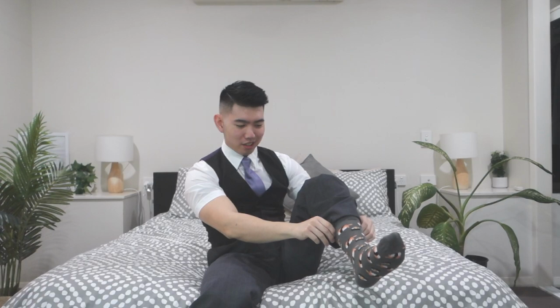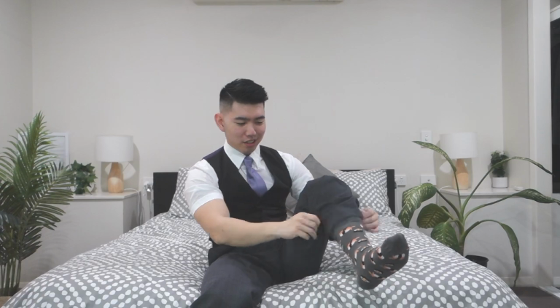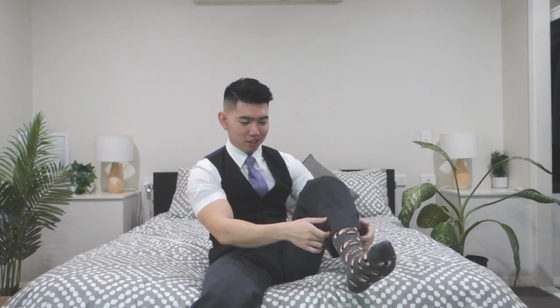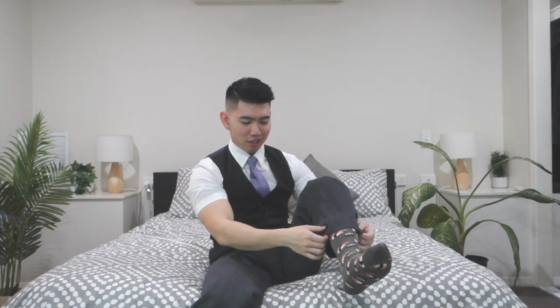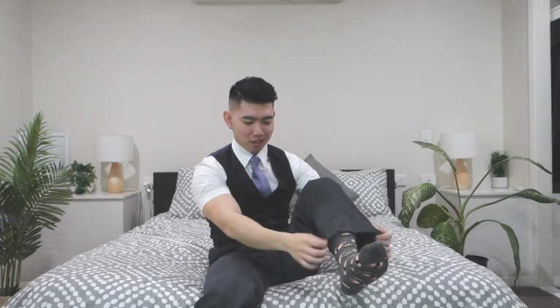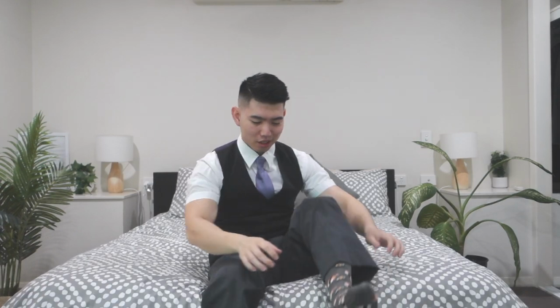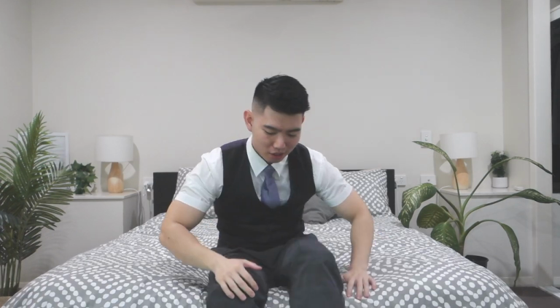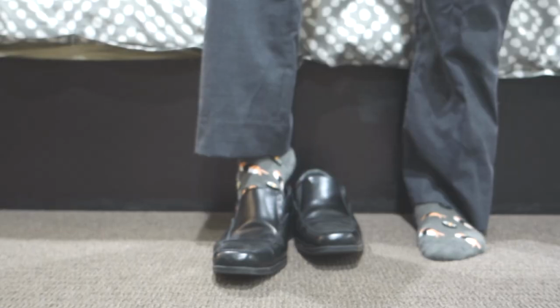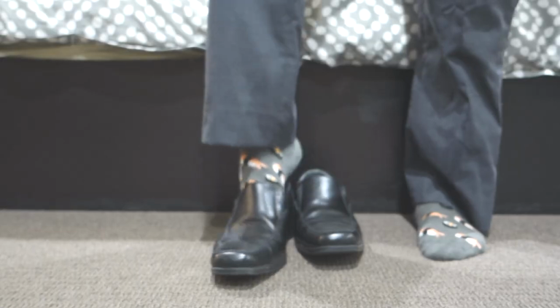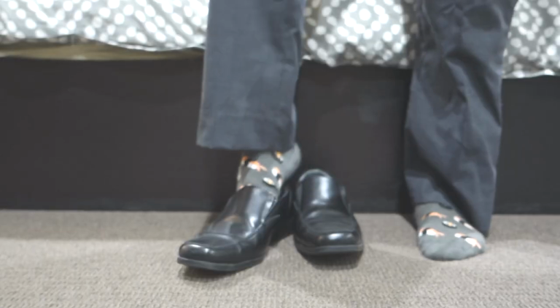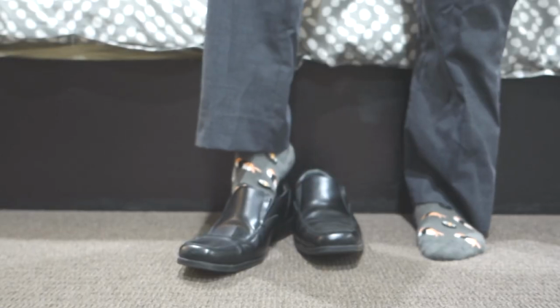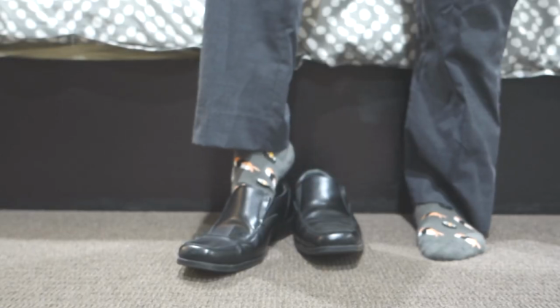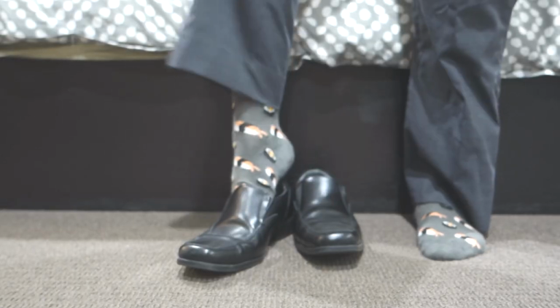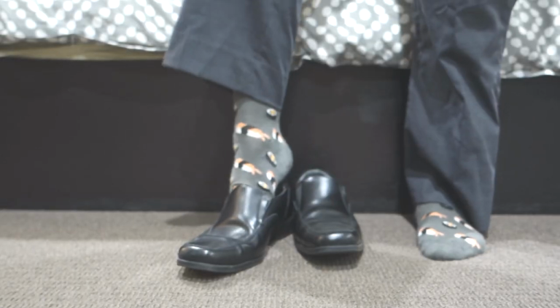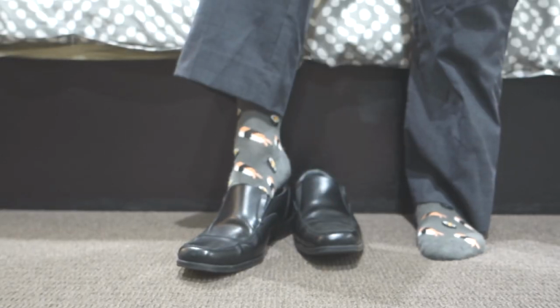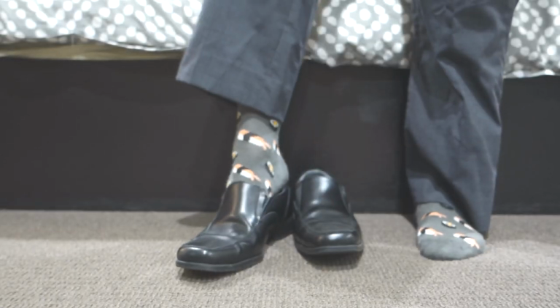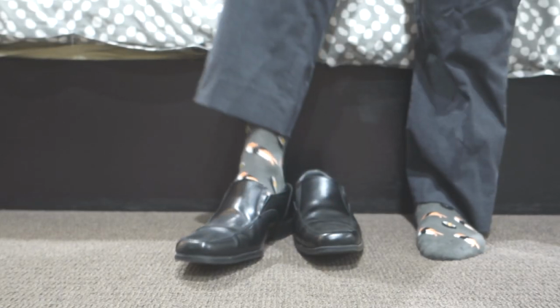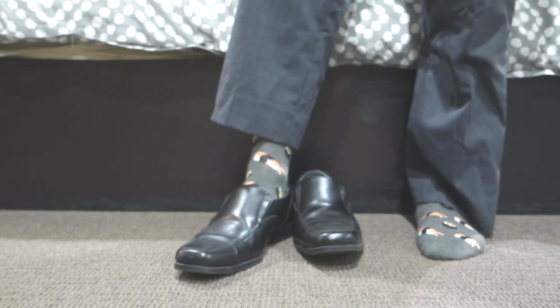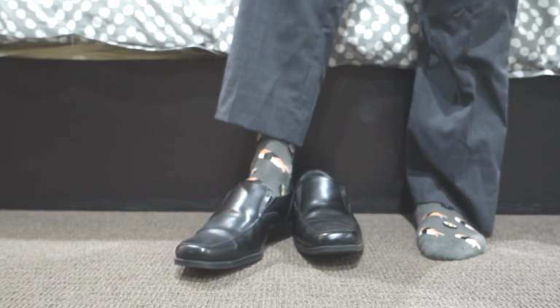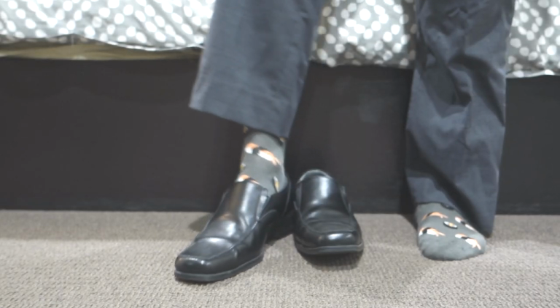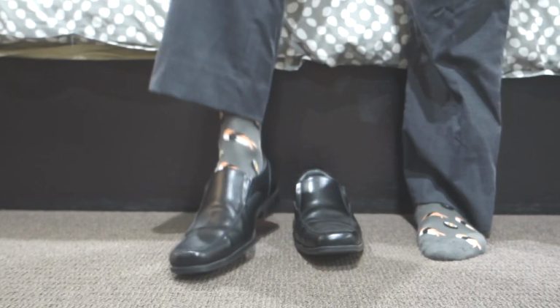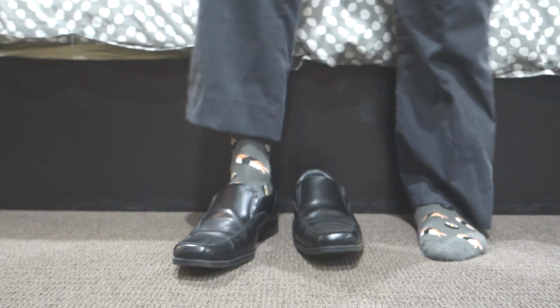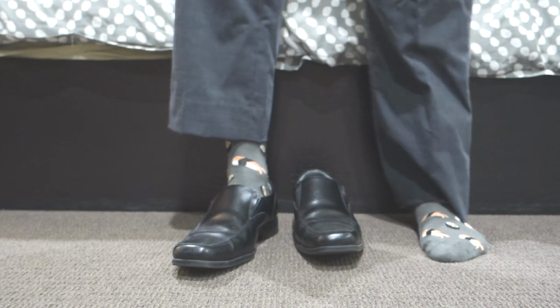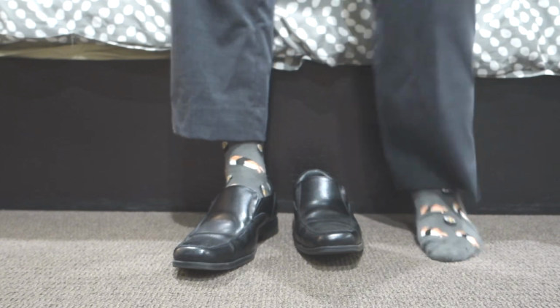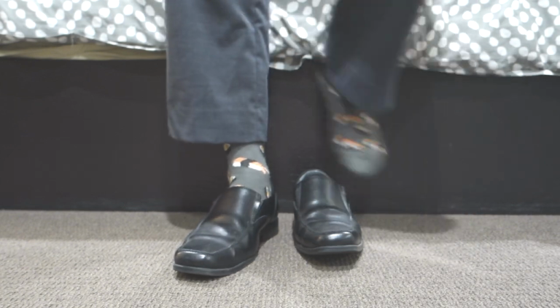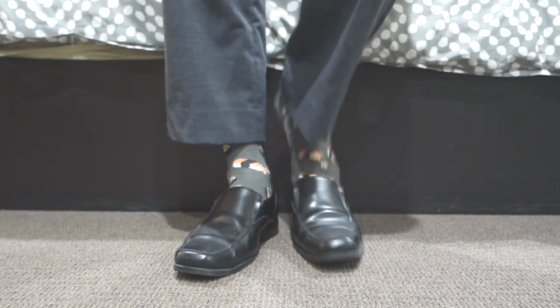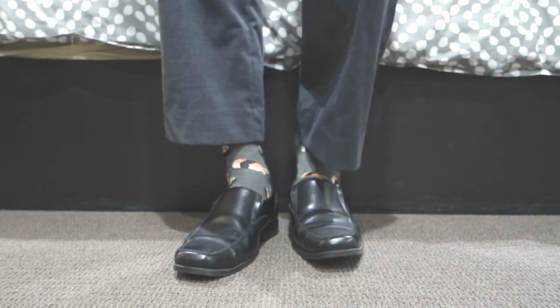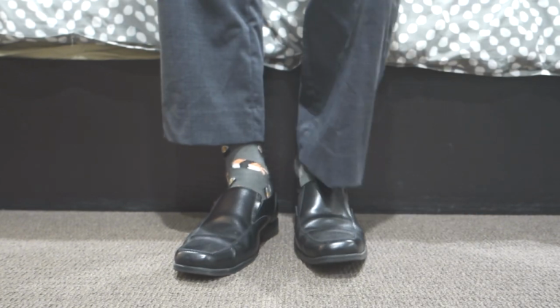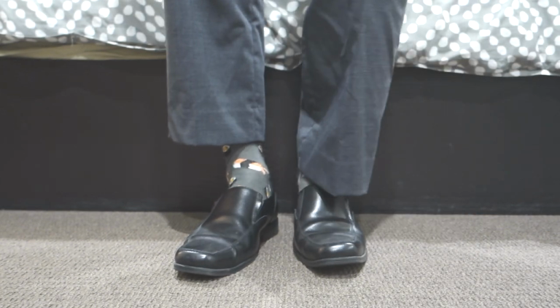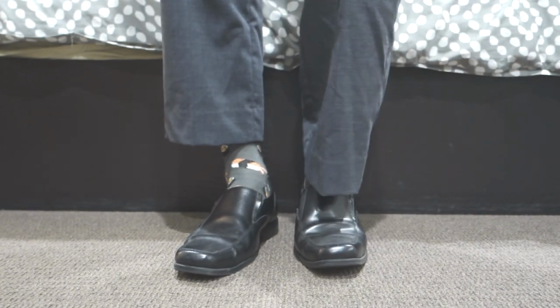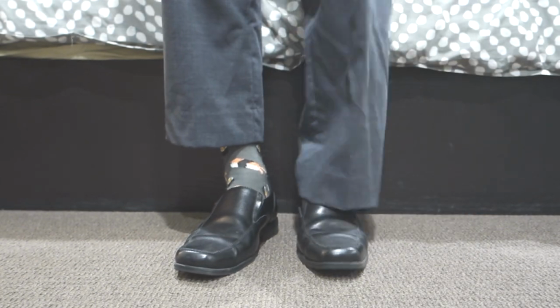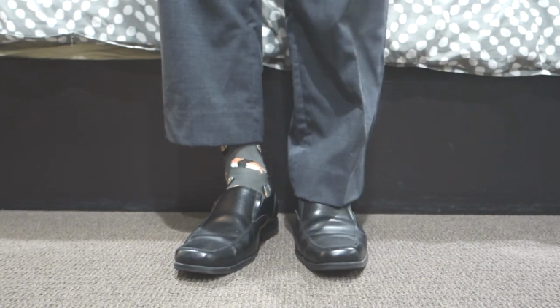As part of our dress code we are expected to wear one of the approved designs of shoes, and these actually took me ages to find.